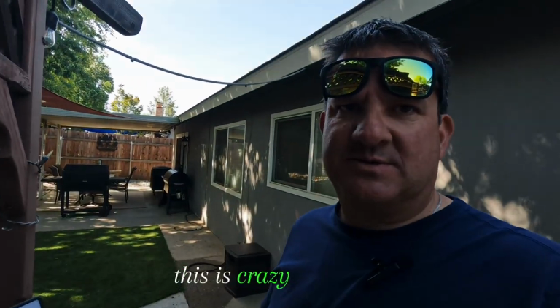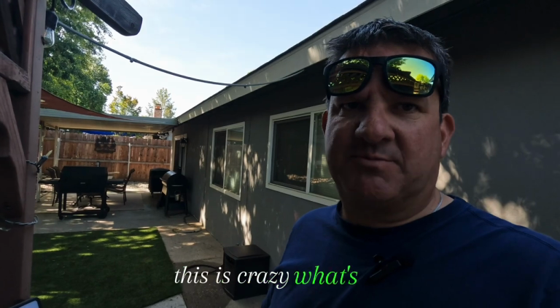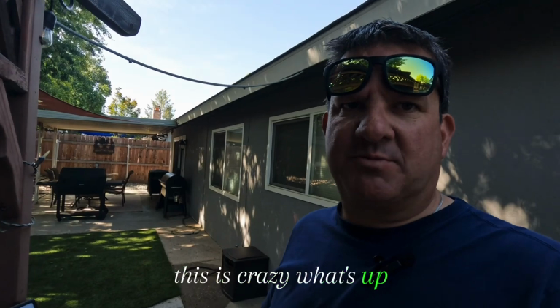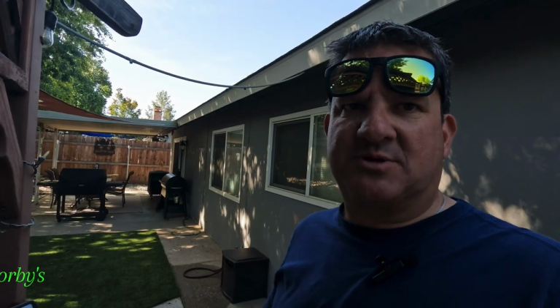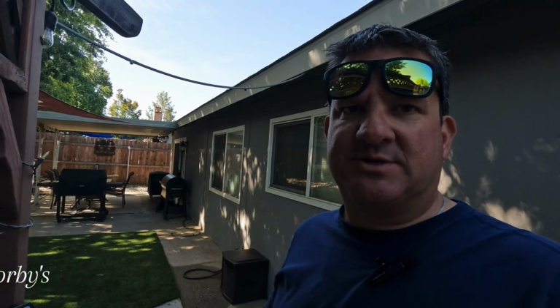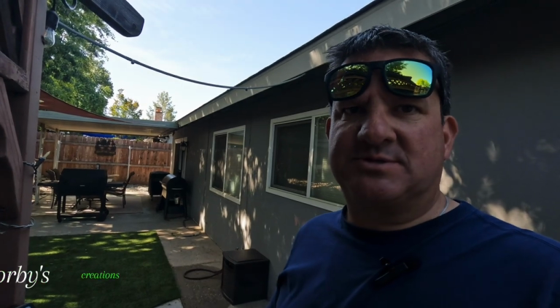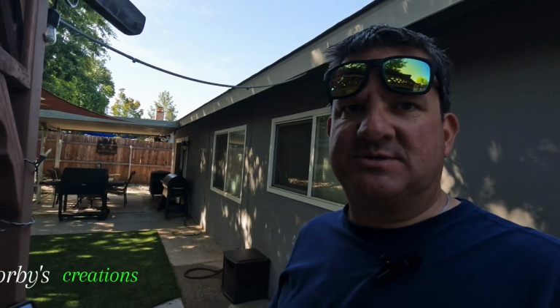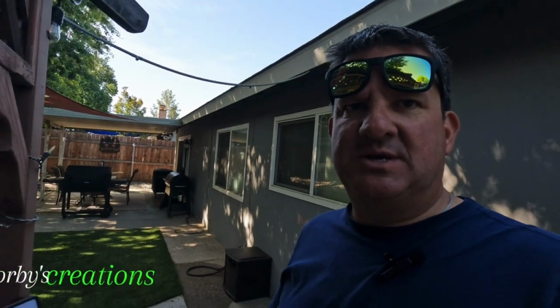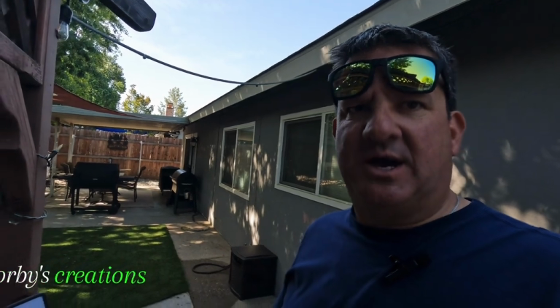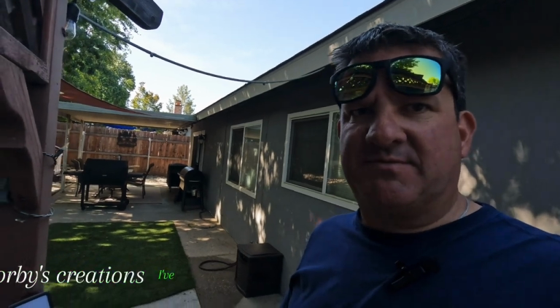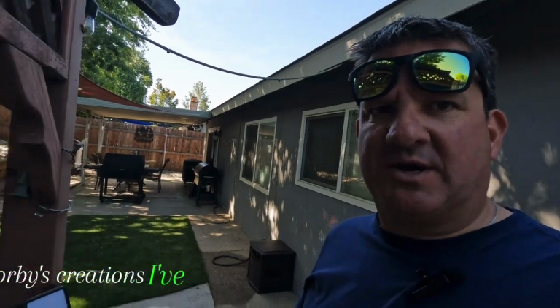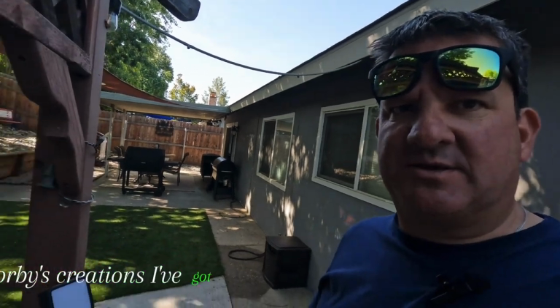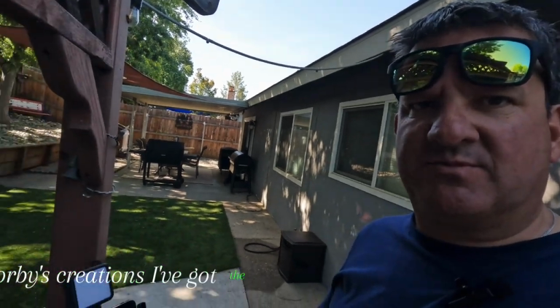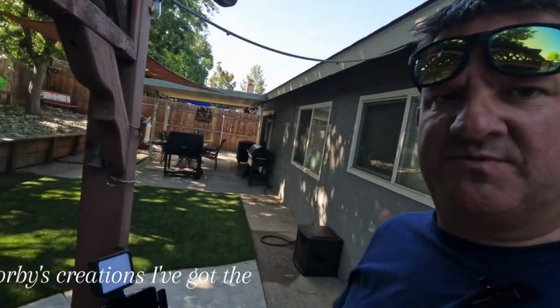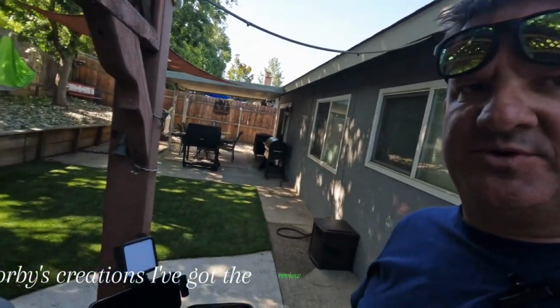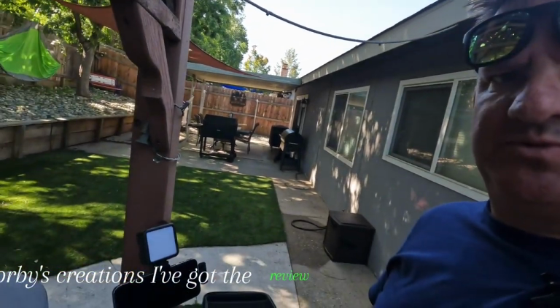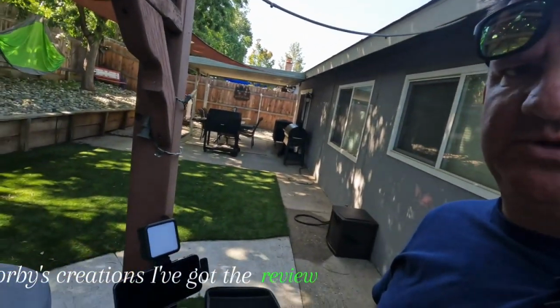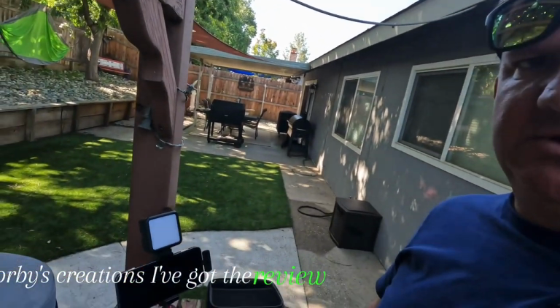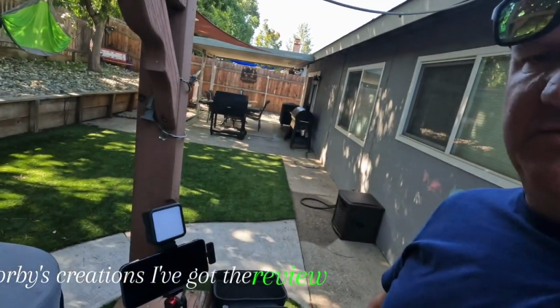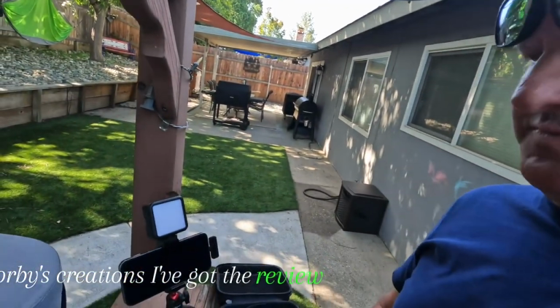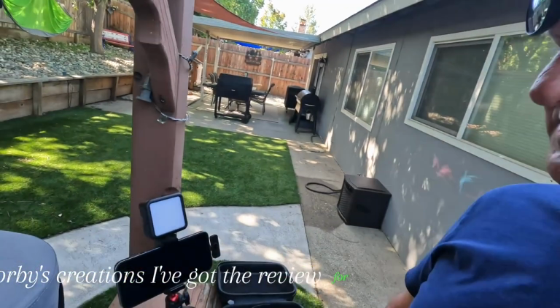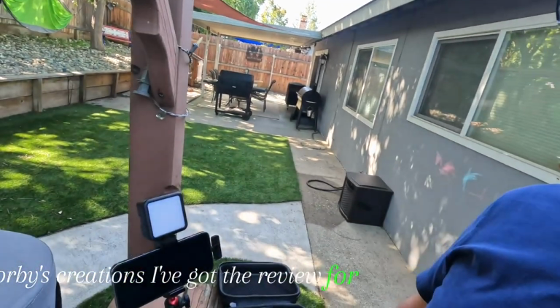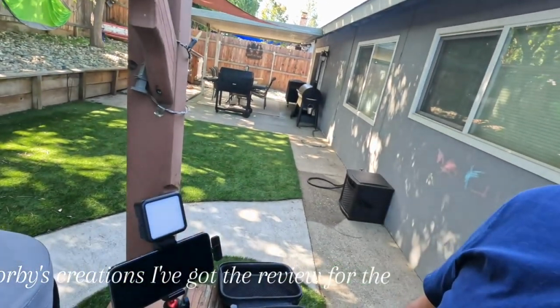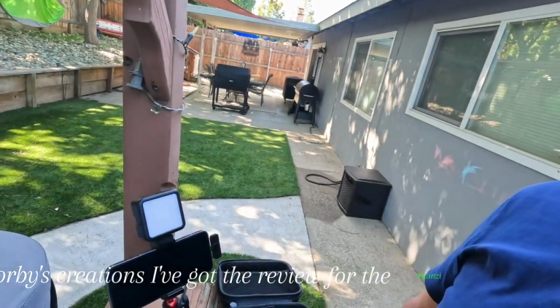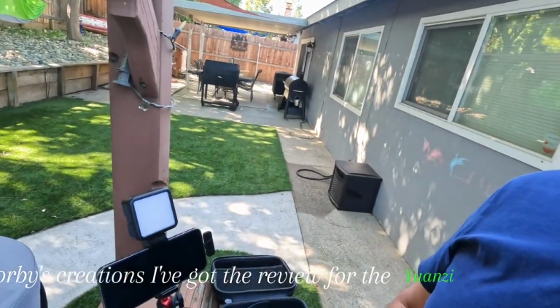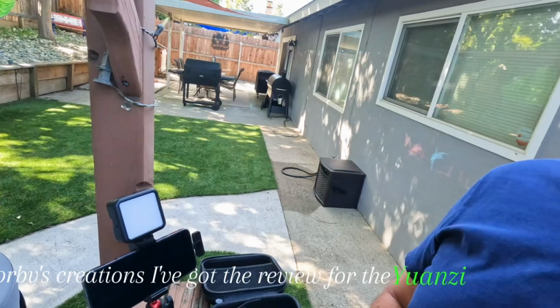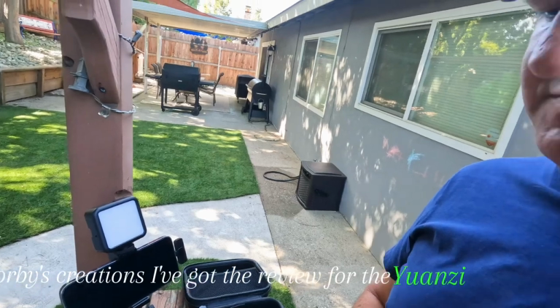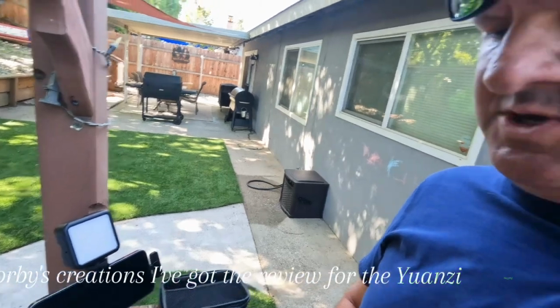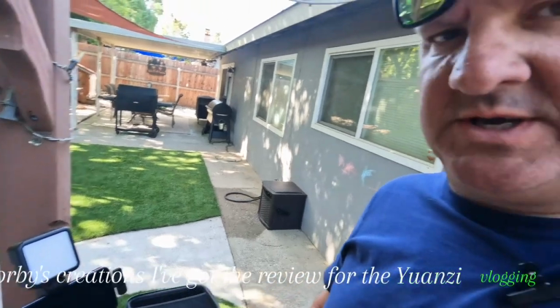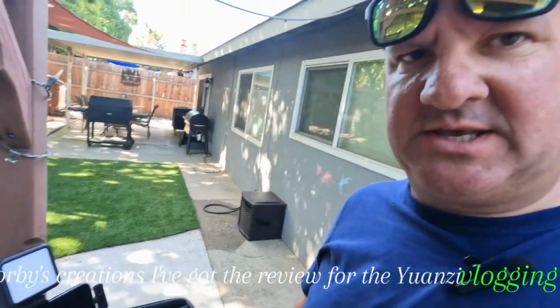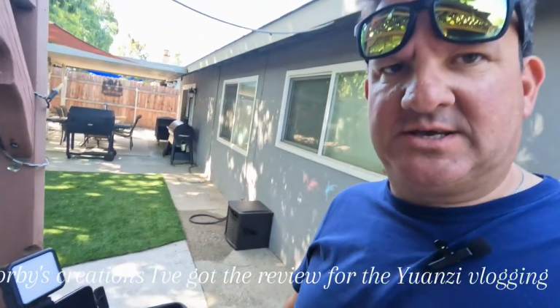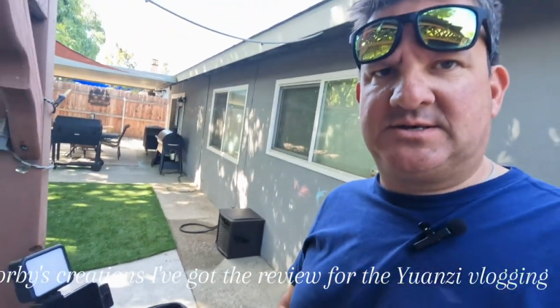What's up, Corby's Creations. I've got the review for the Ulanzi vlogging kit.